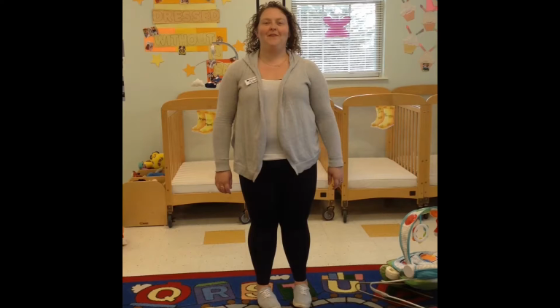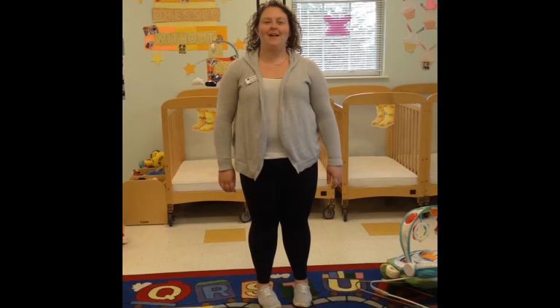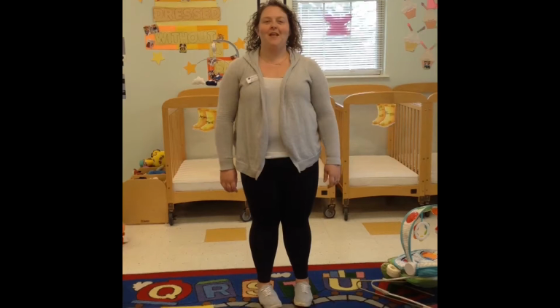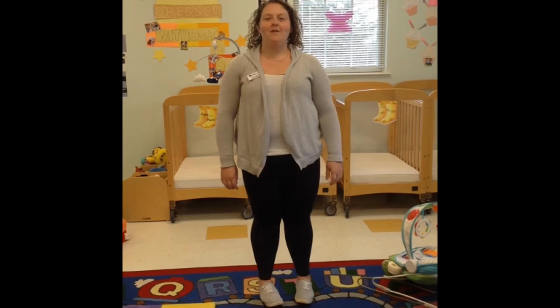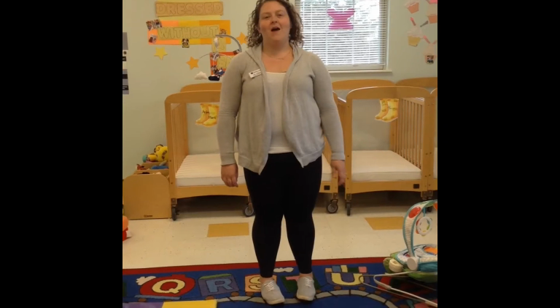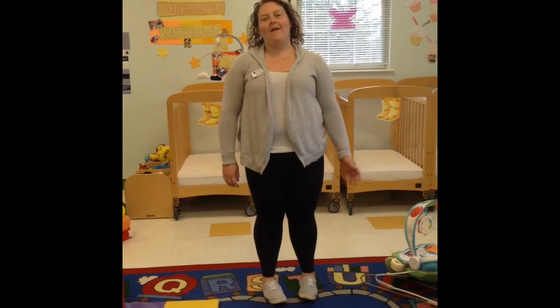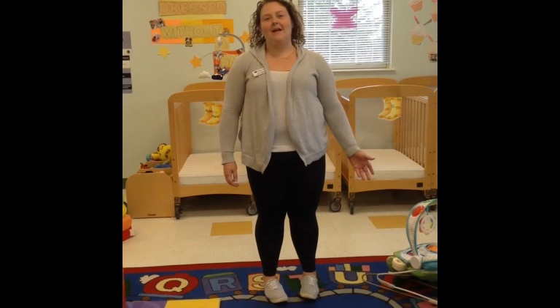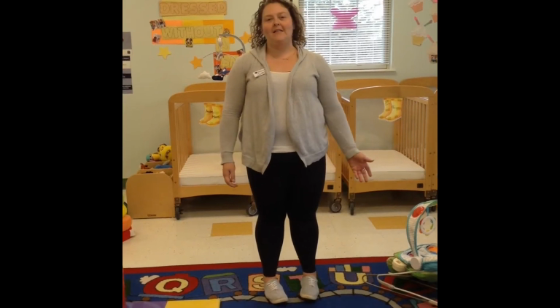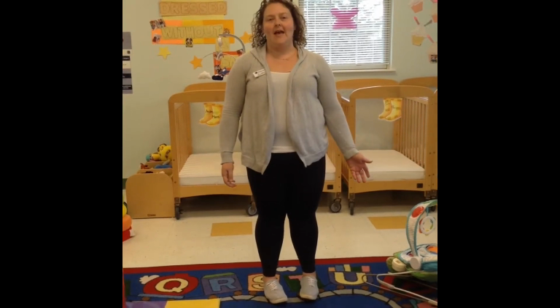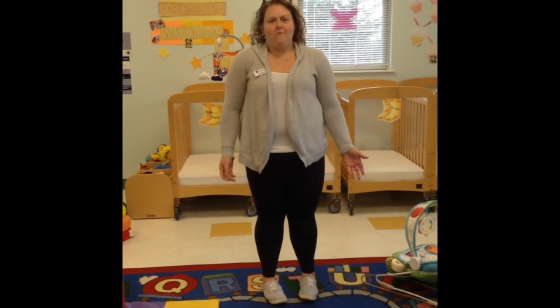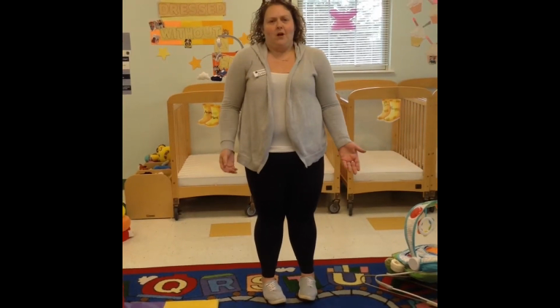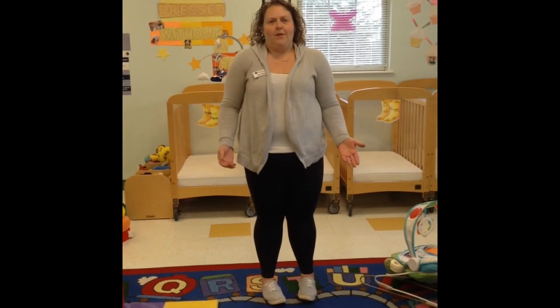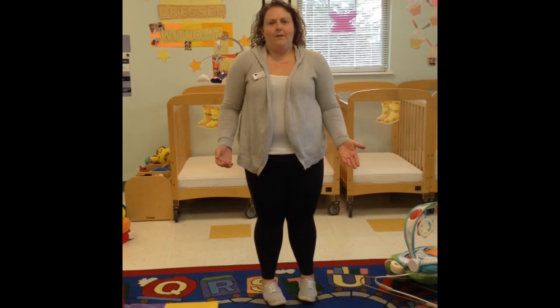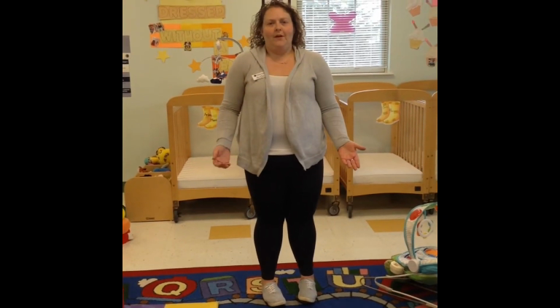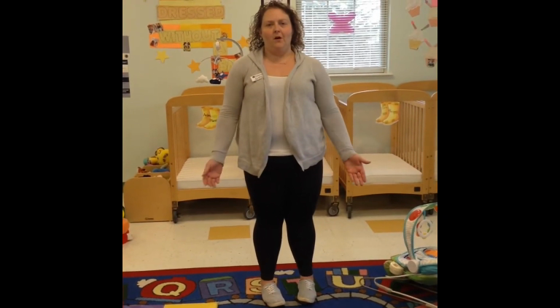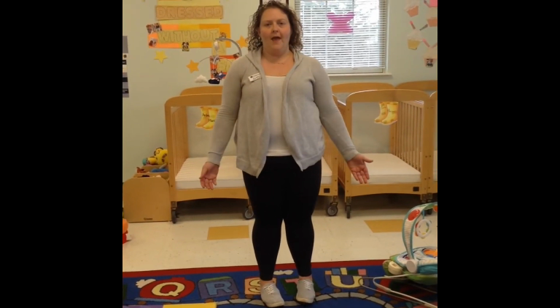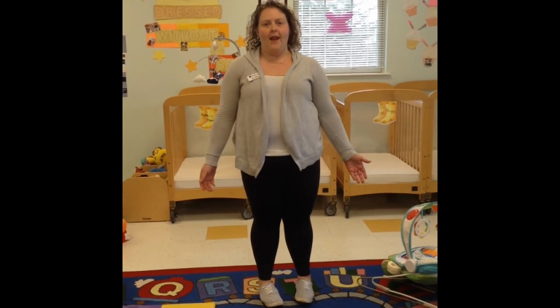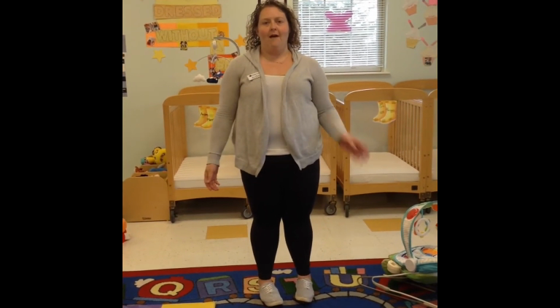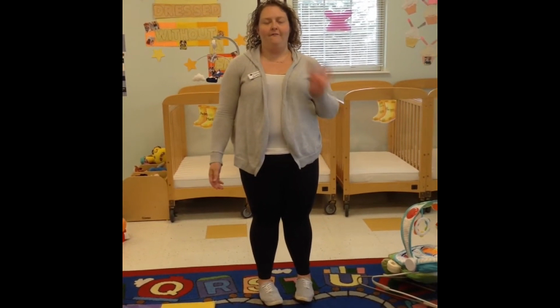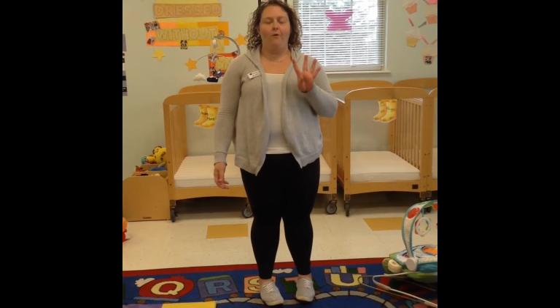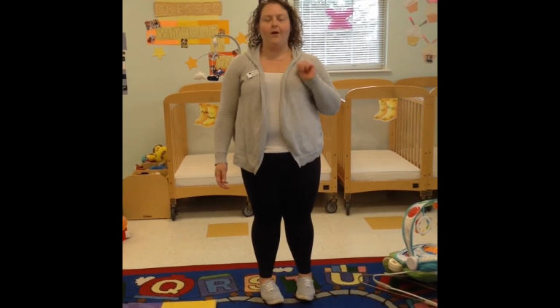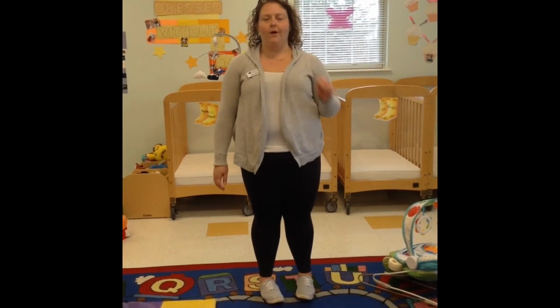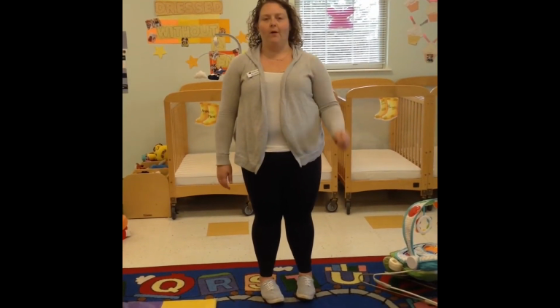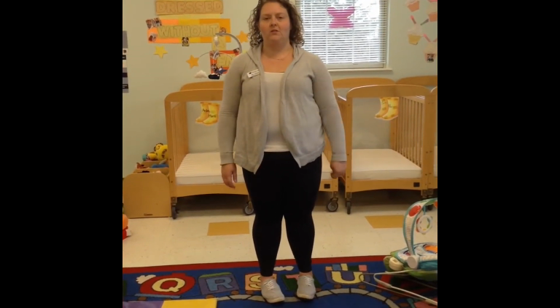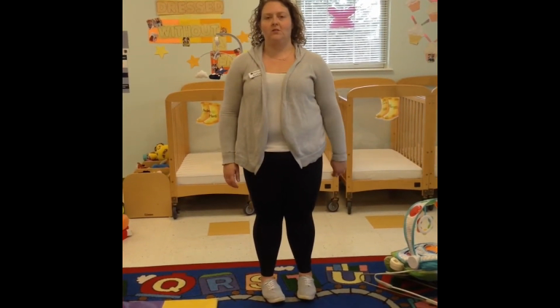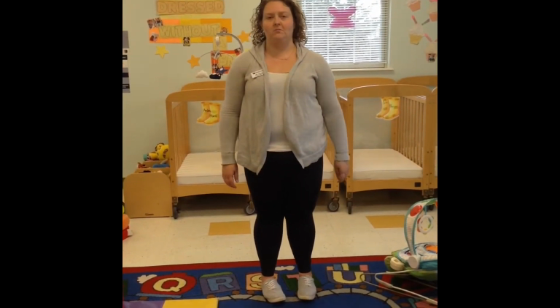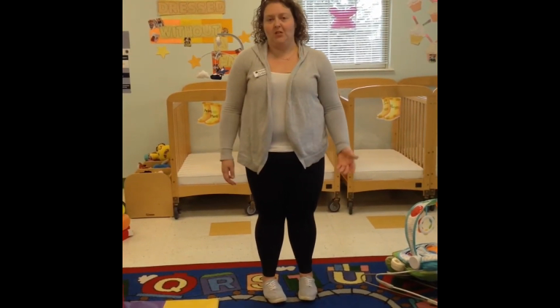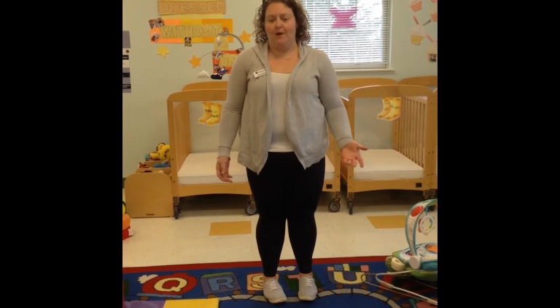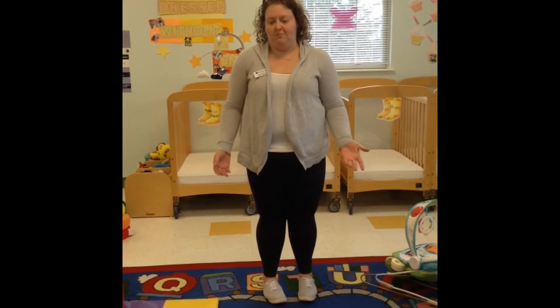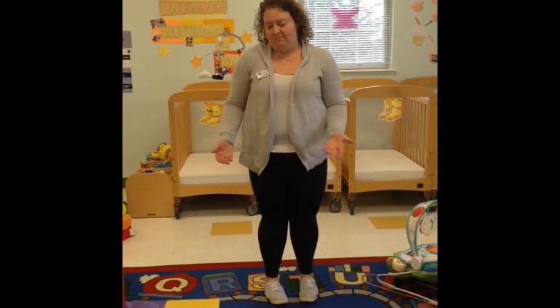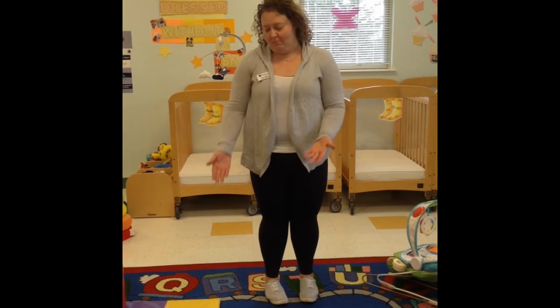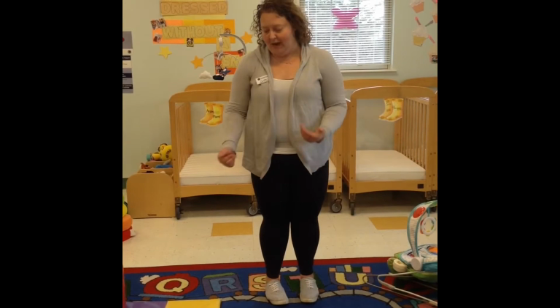Hey friends, Miss Colleen here today. I'm going to be a learner of the earth and I have four yoga poses to teach you about plants.